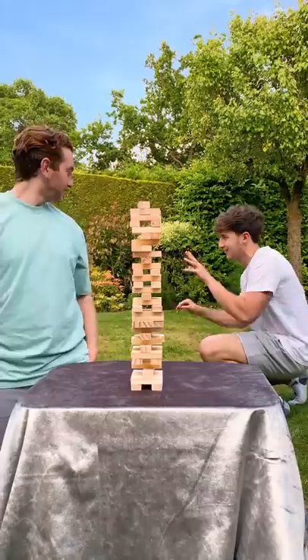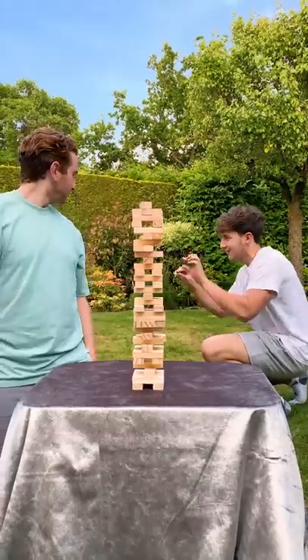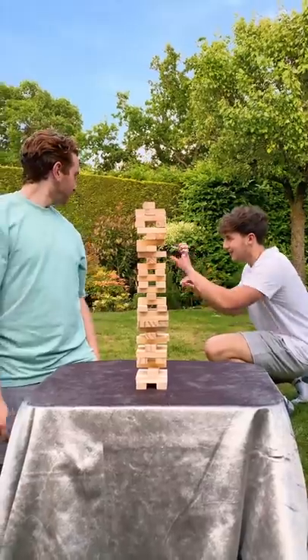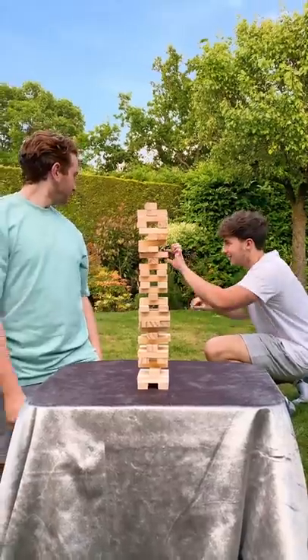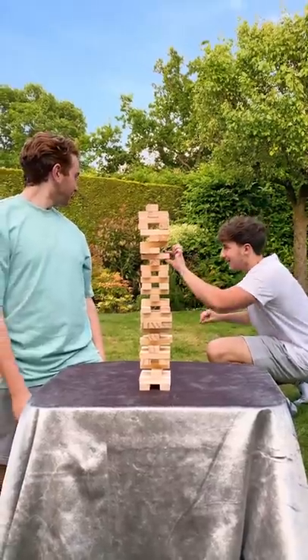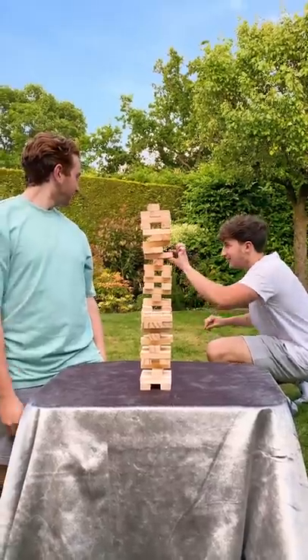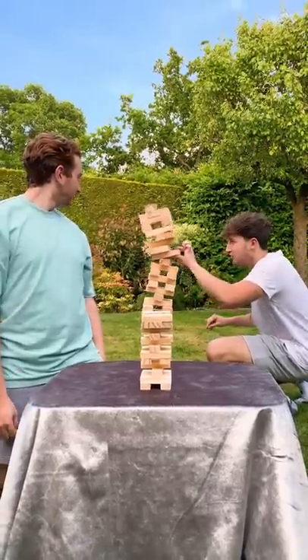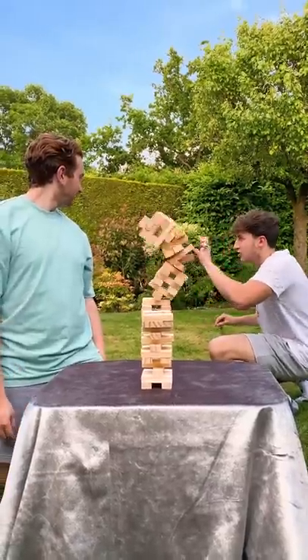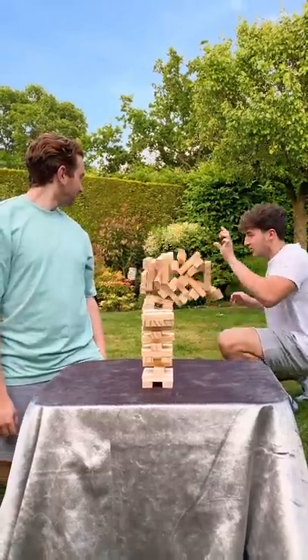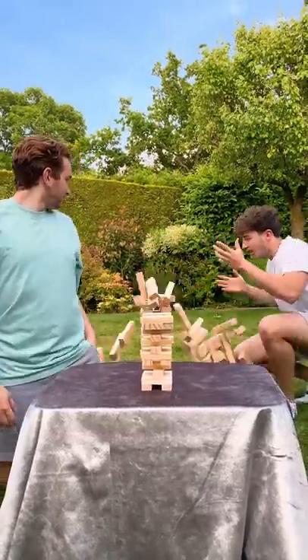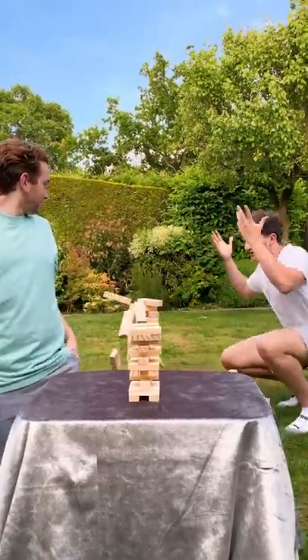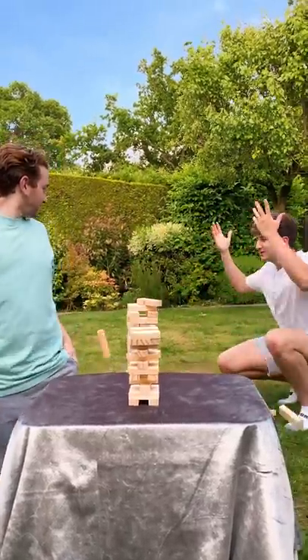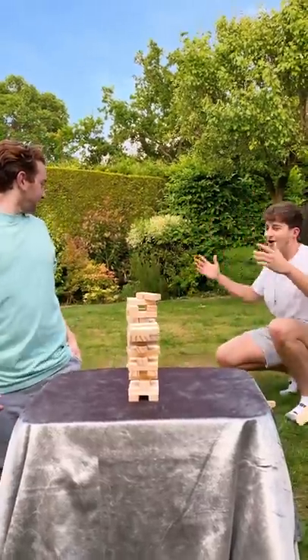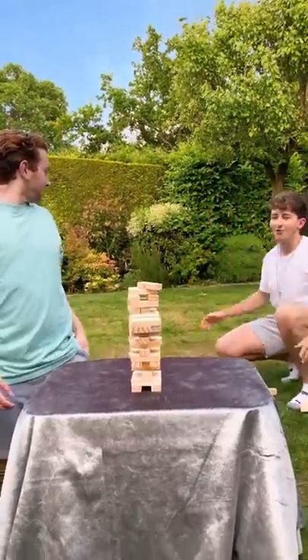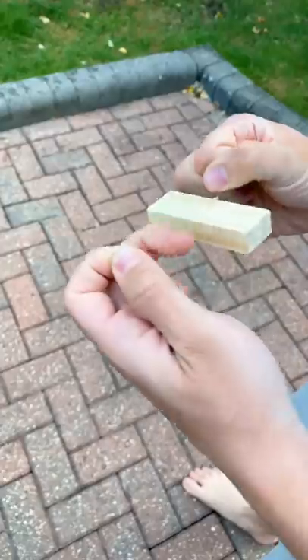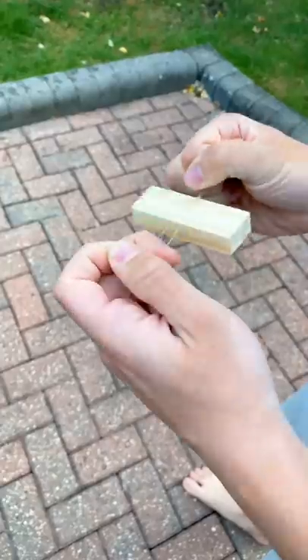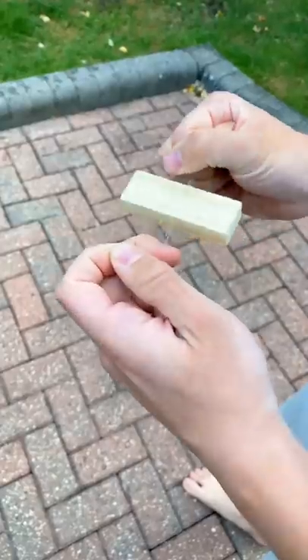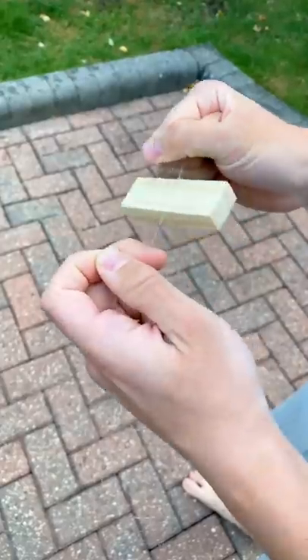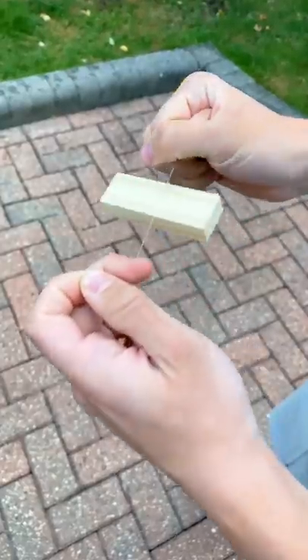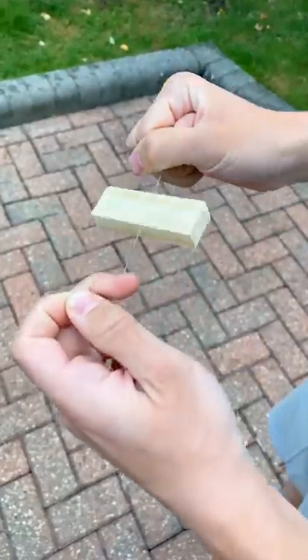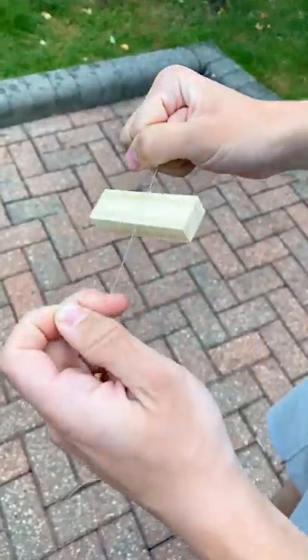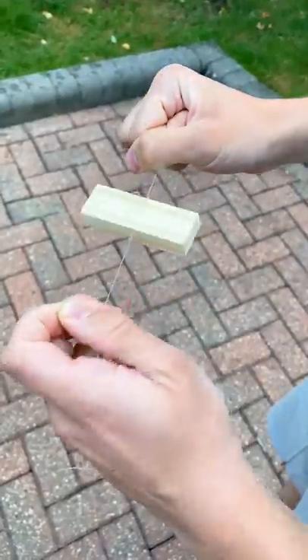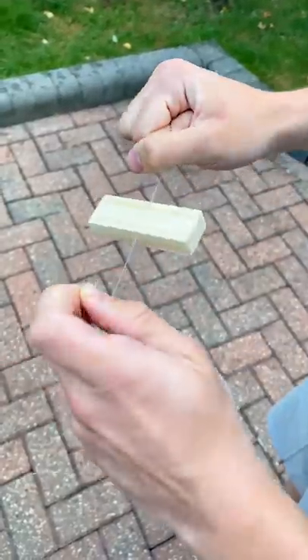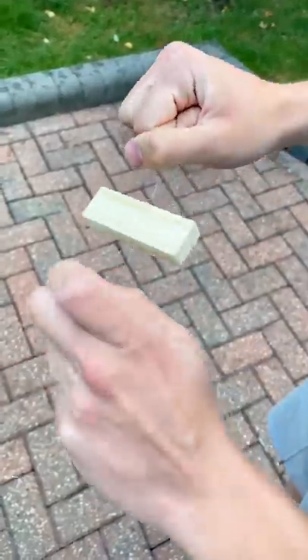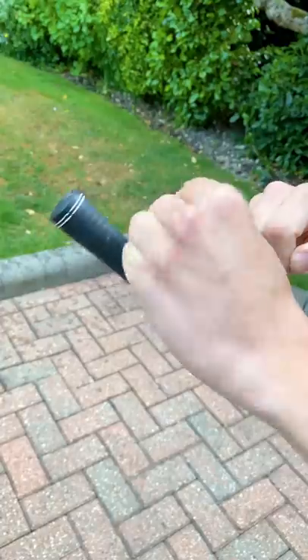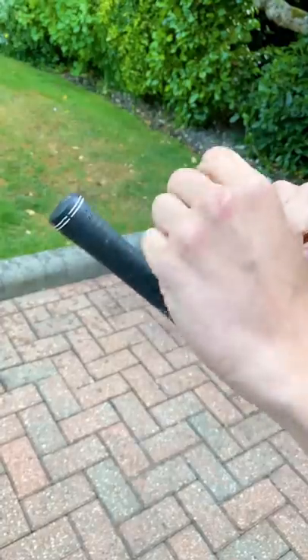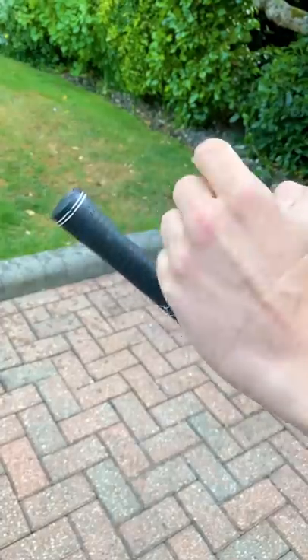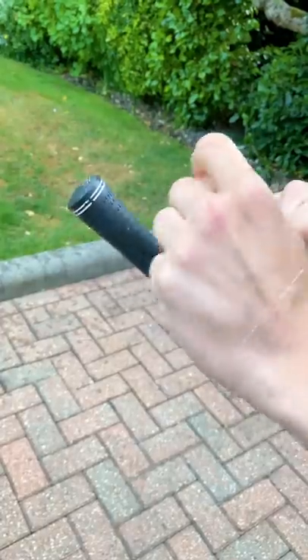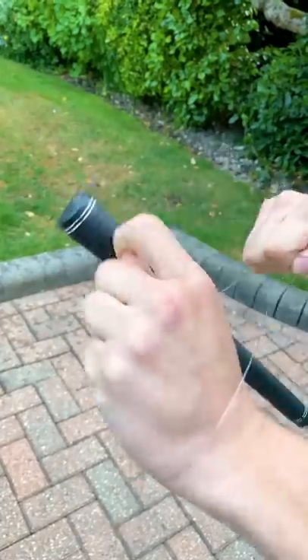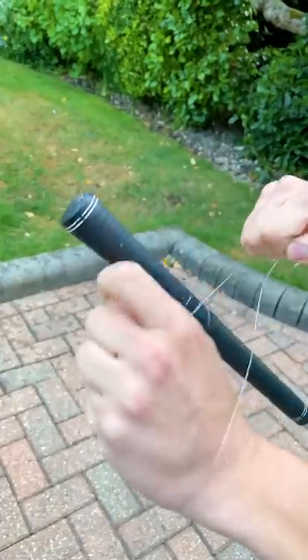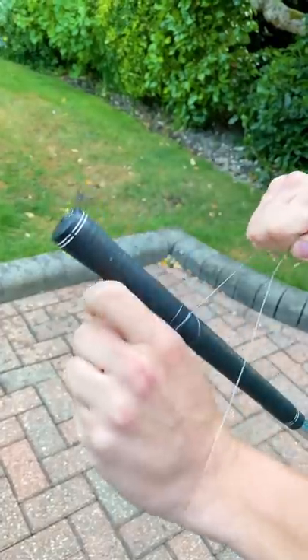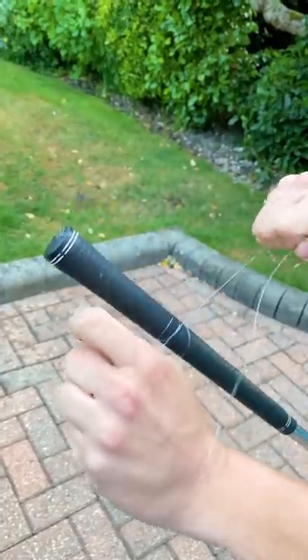Here's a breakdown of how I tried to cheat a game of Jenga. To start, I tied a Jenga piece to some fishing wire and then the other end to a golf club.